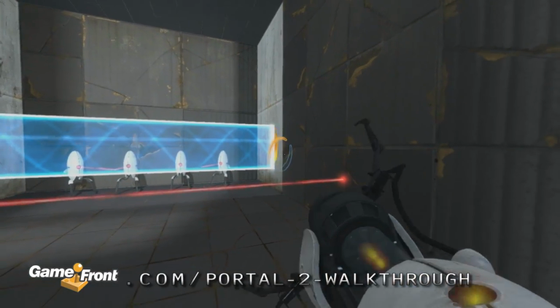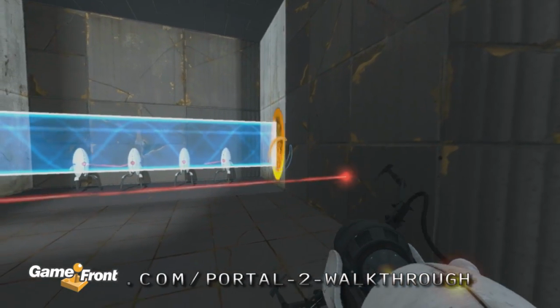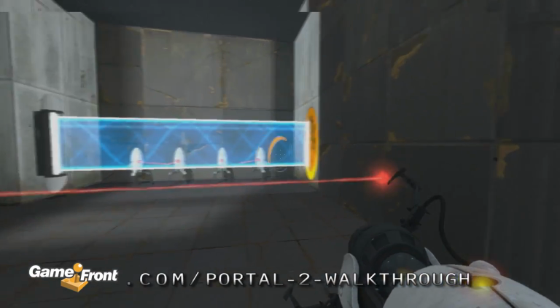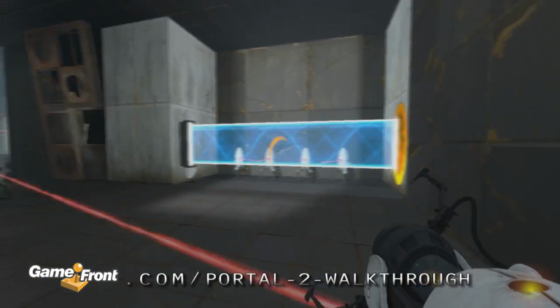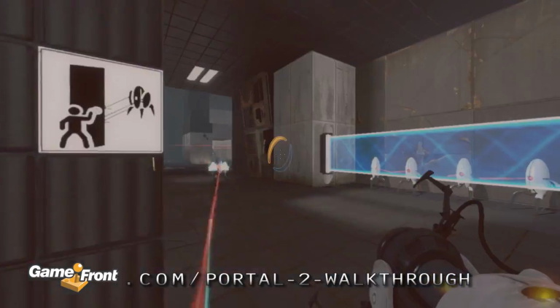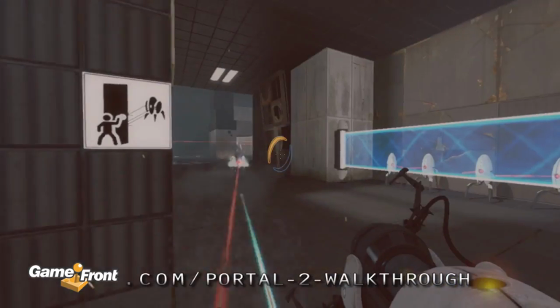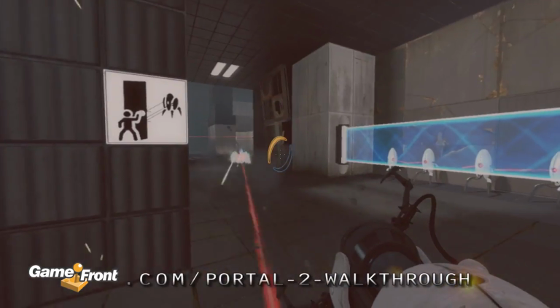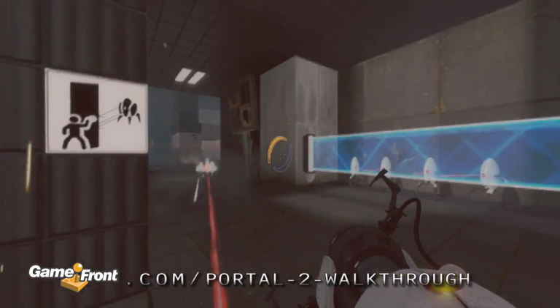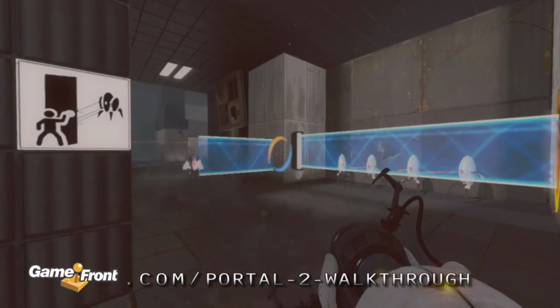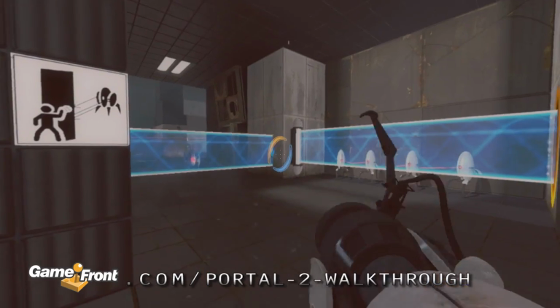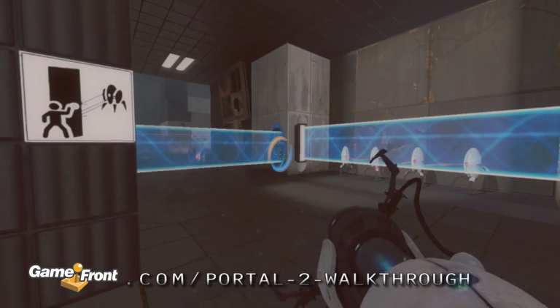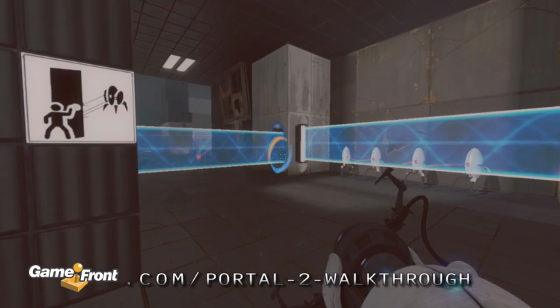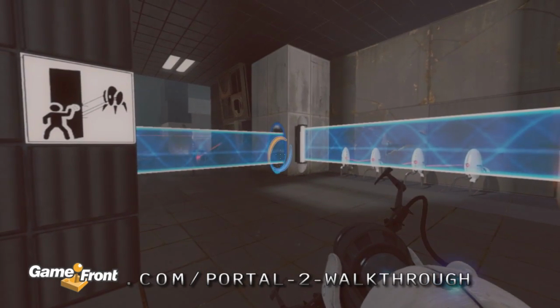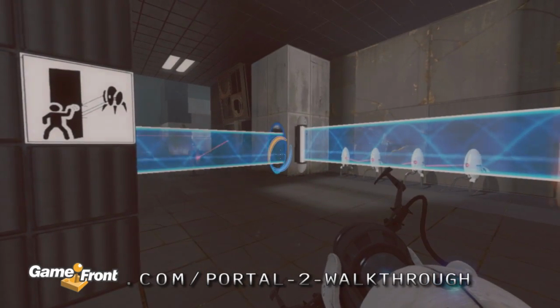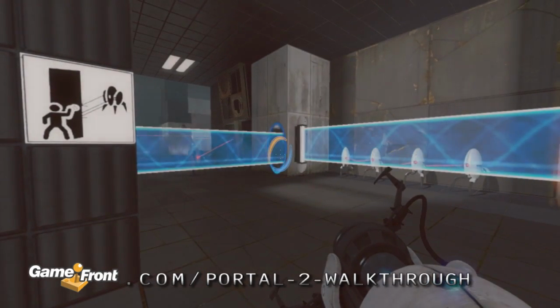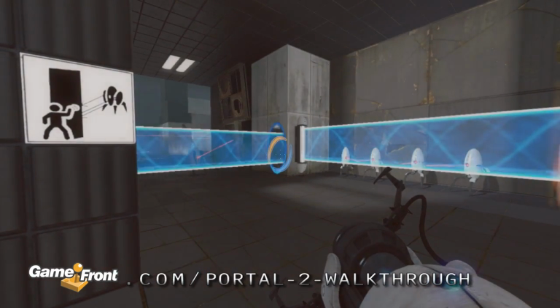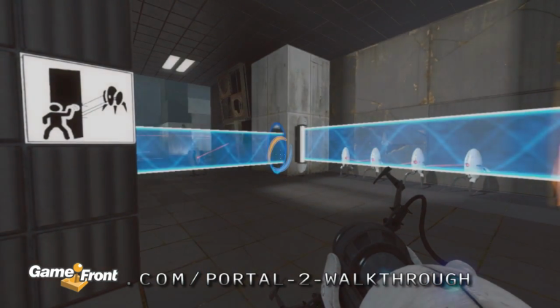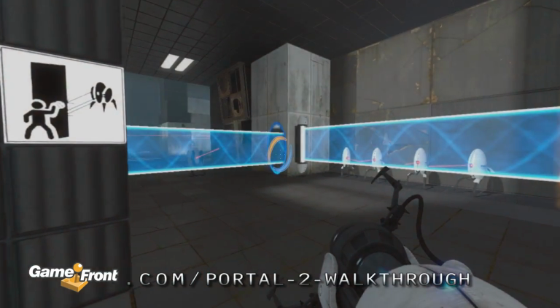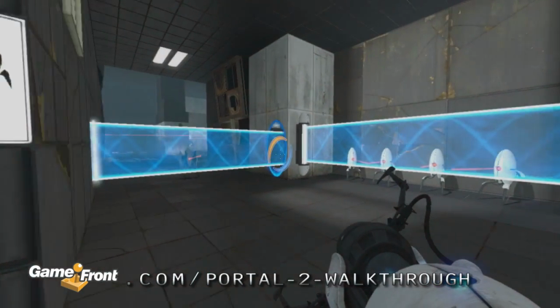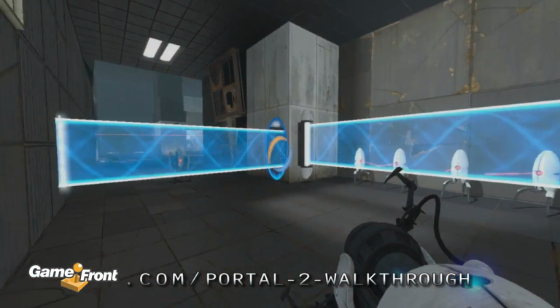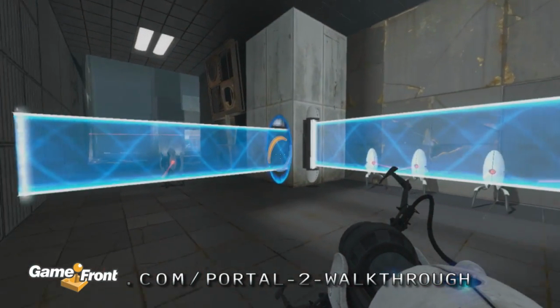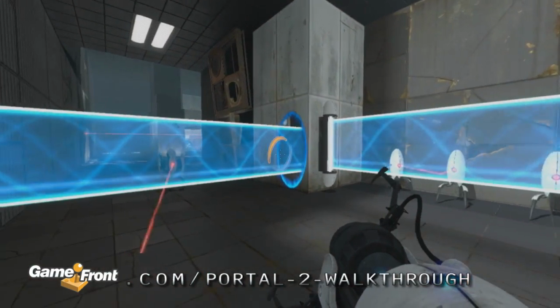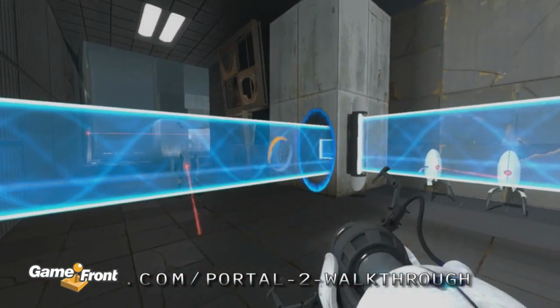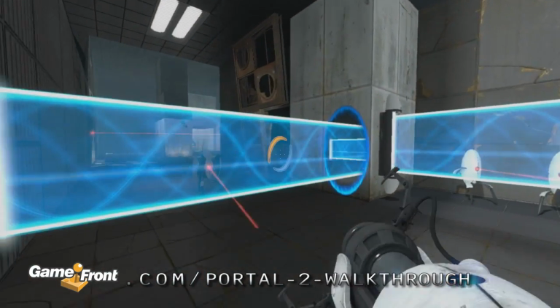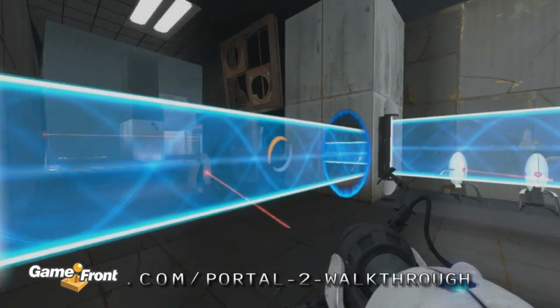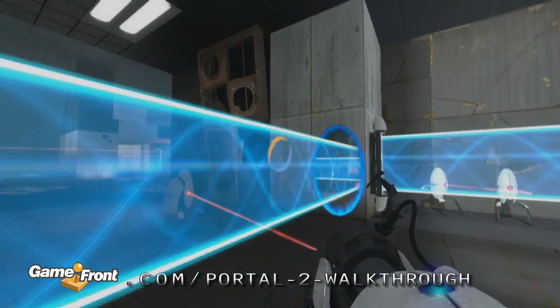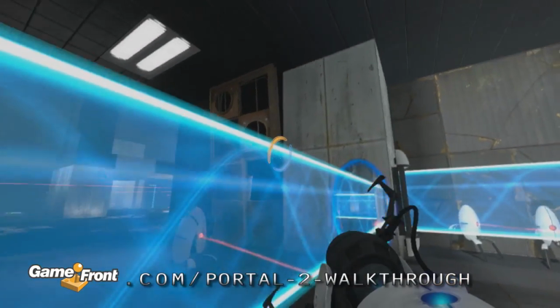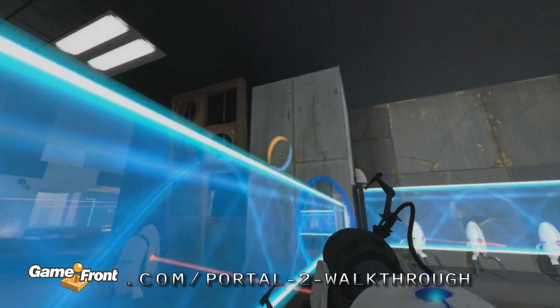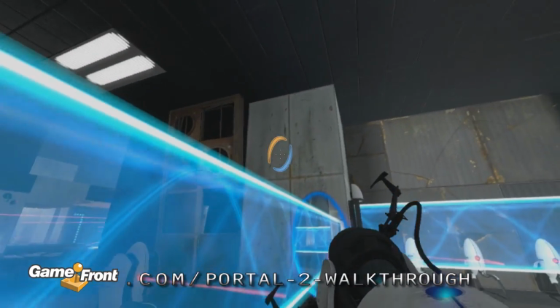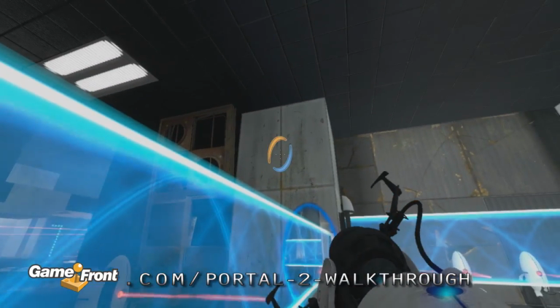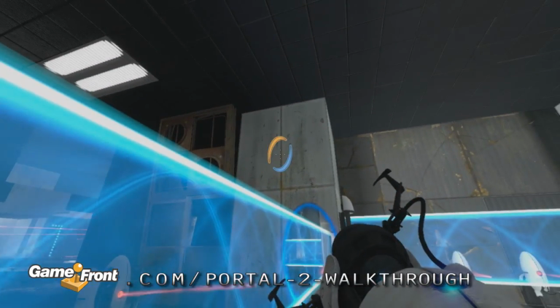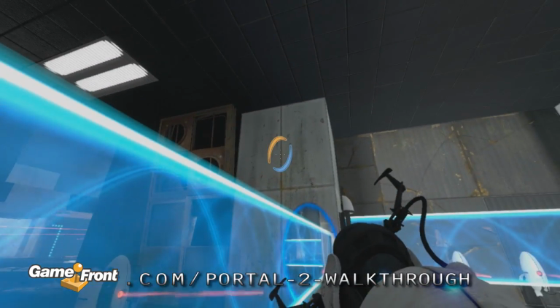When you first enter the Testing Chamber, there will be a turret waiting to ambush you. Fire a portal and use it to block the turret with a light bridge.